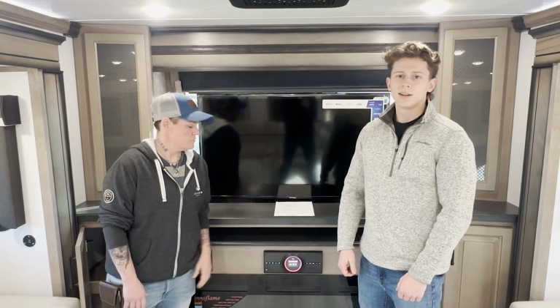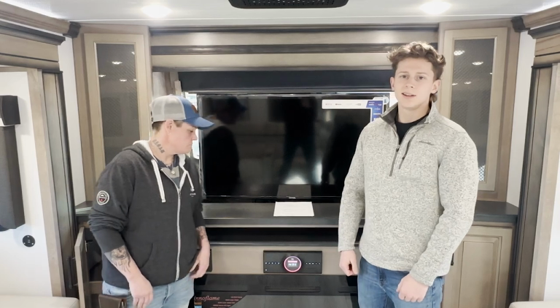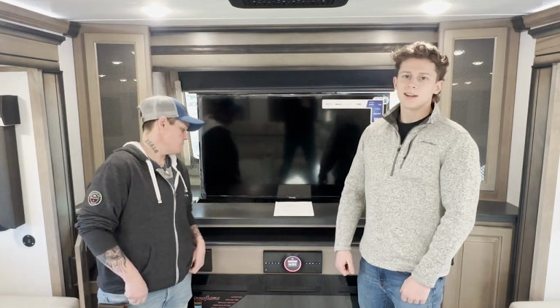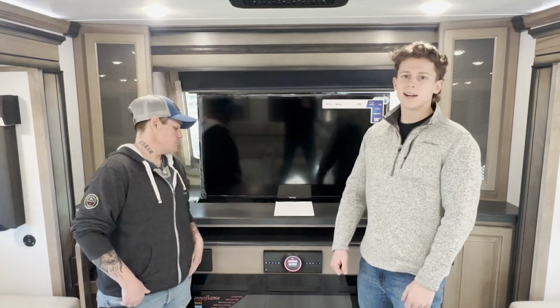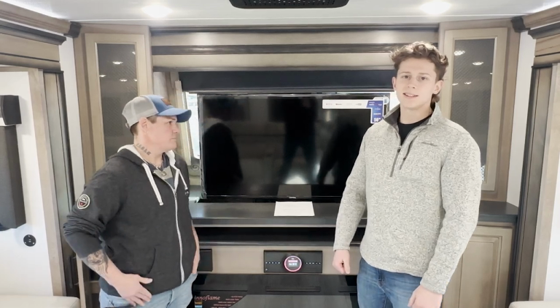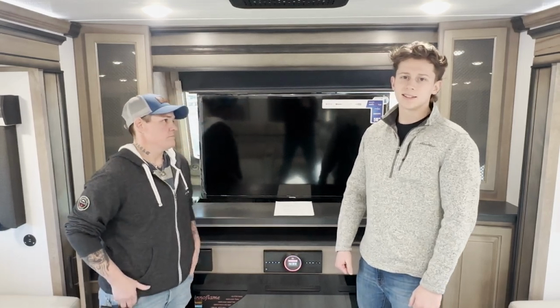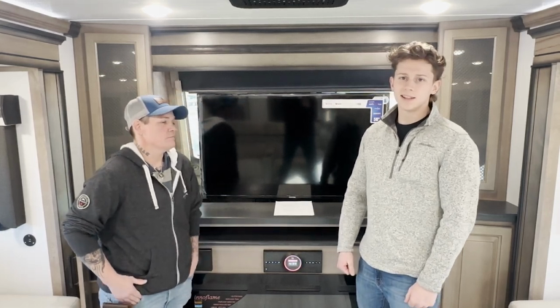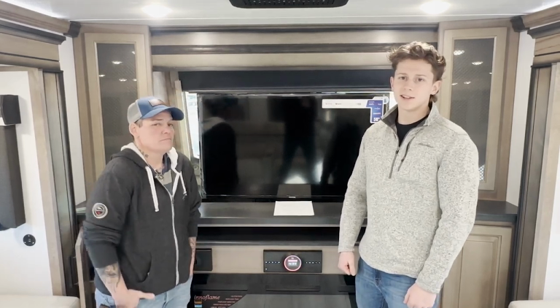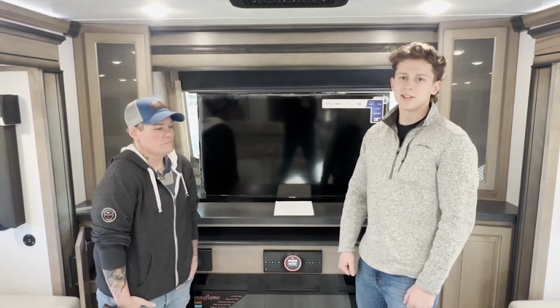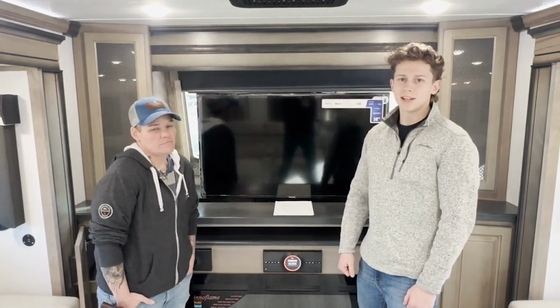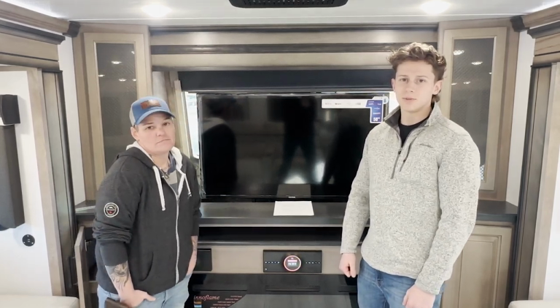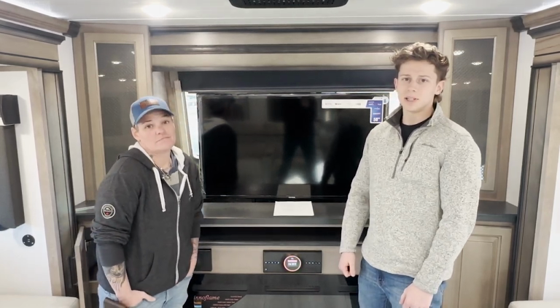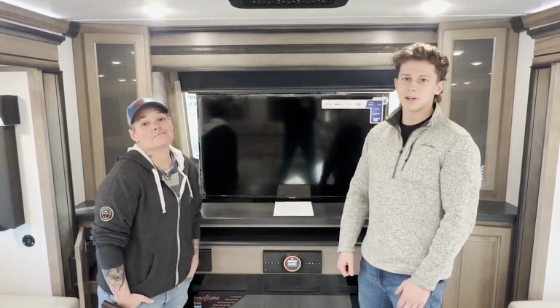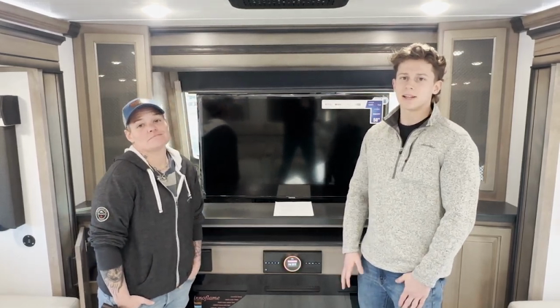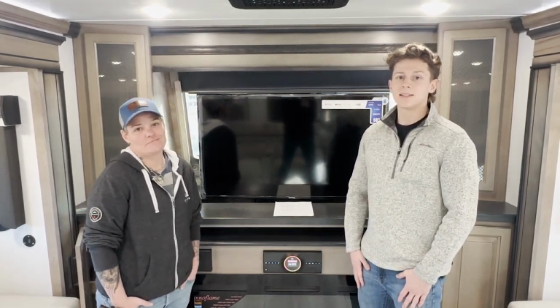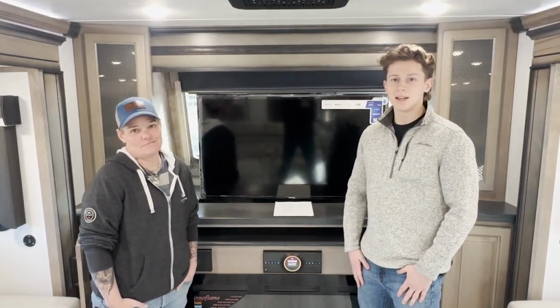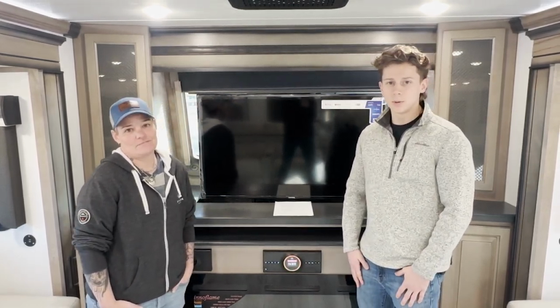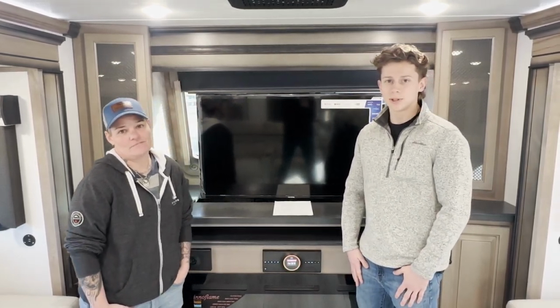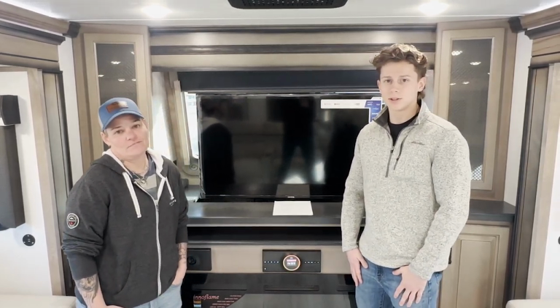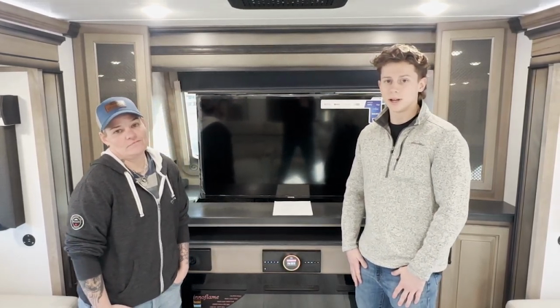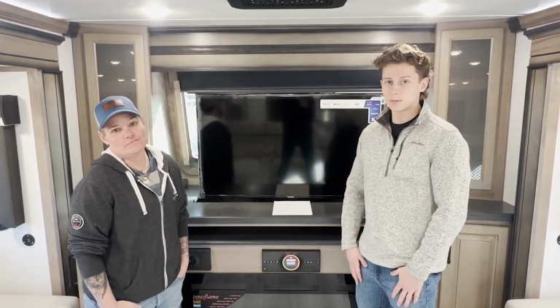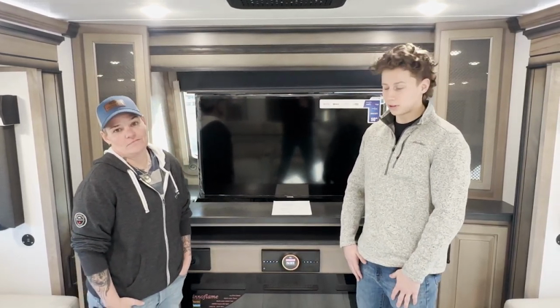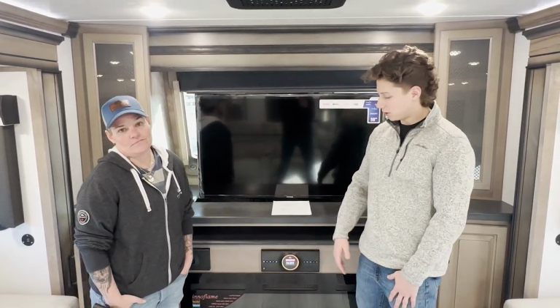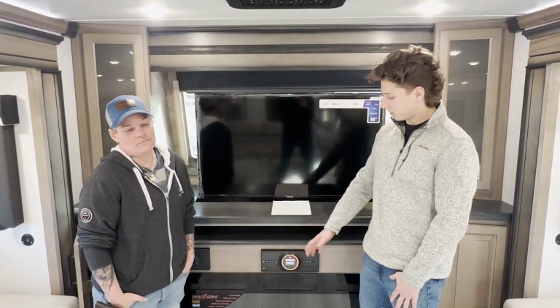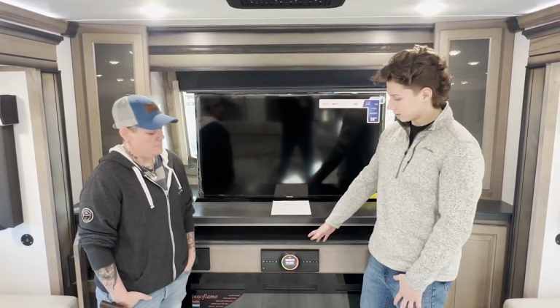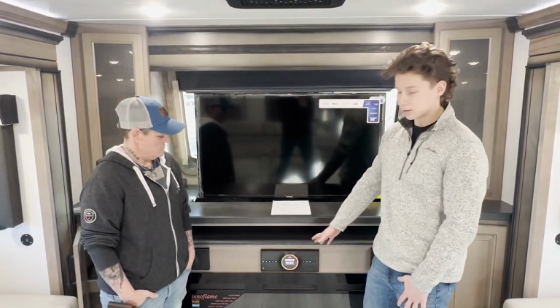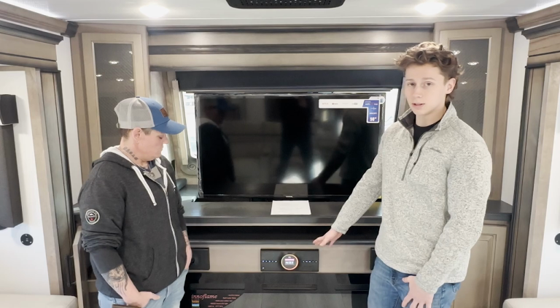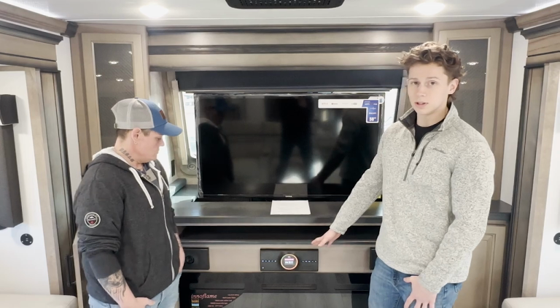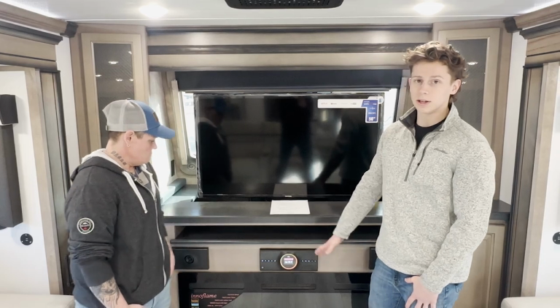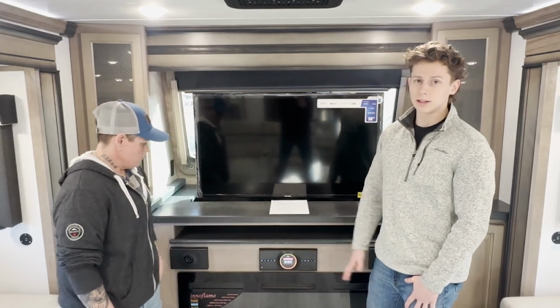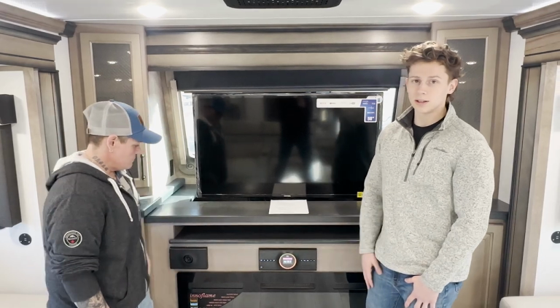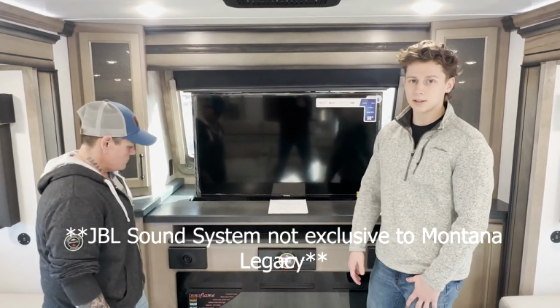Hey guys, it's Henry and Tater from Team Montana. Today we want to talk to you guys about the JBL system in the Montana Legacy.